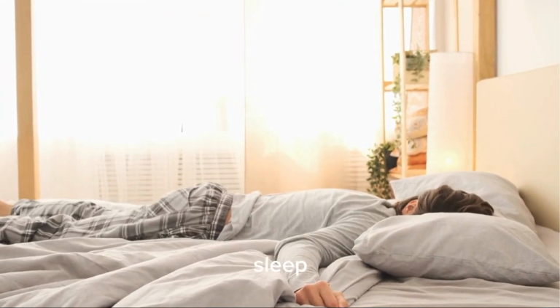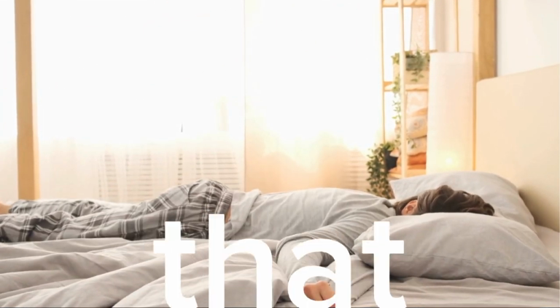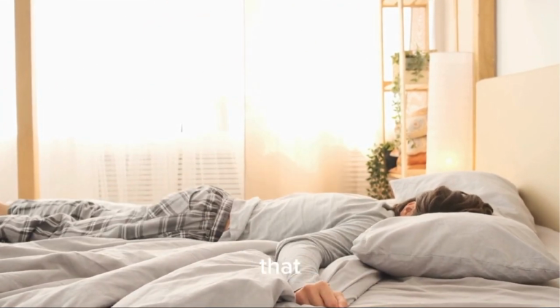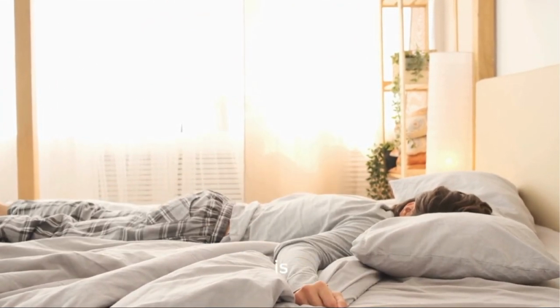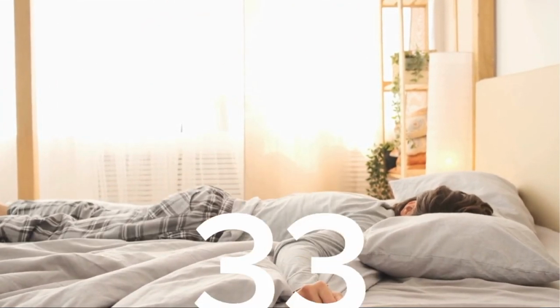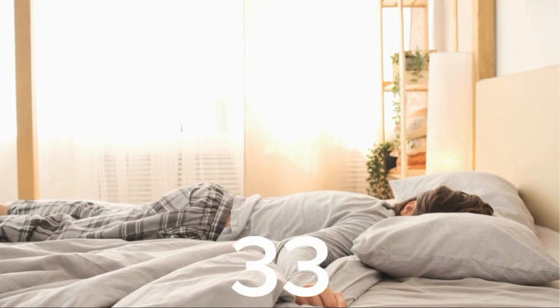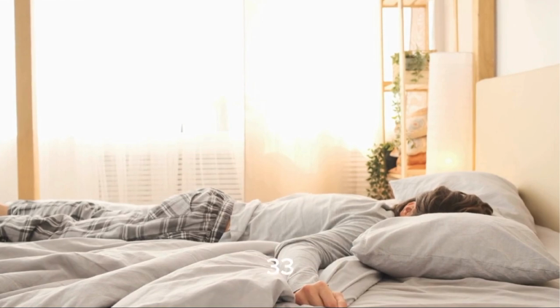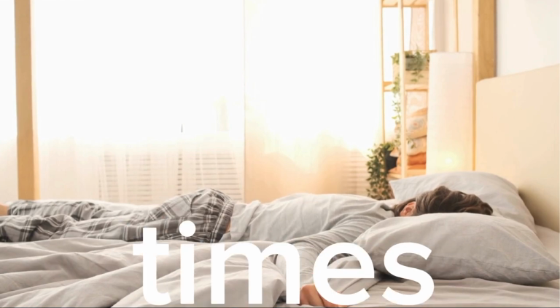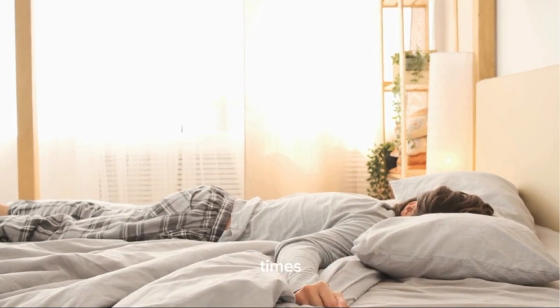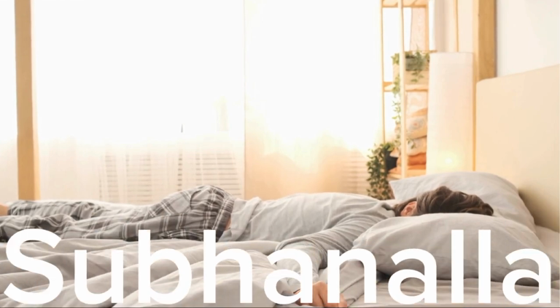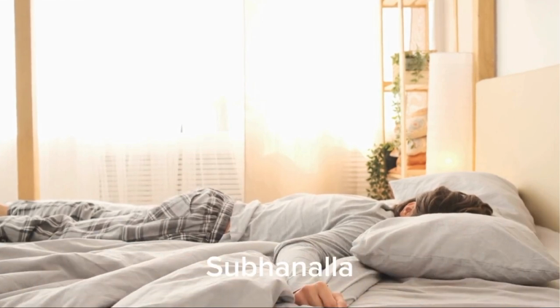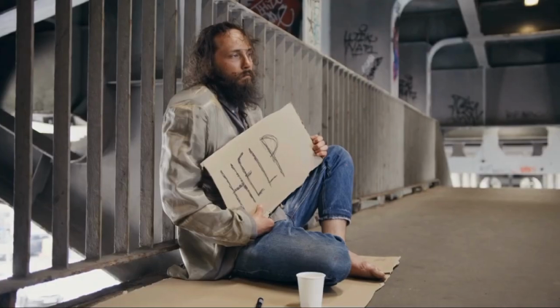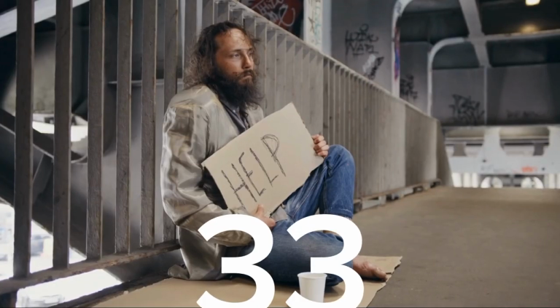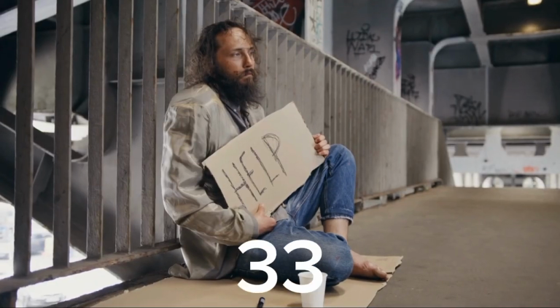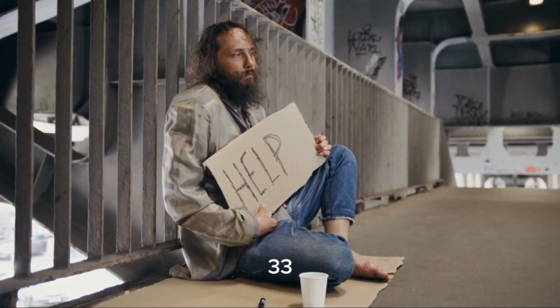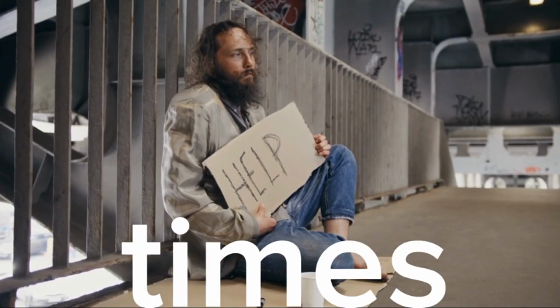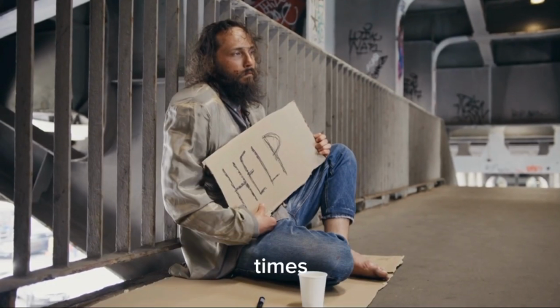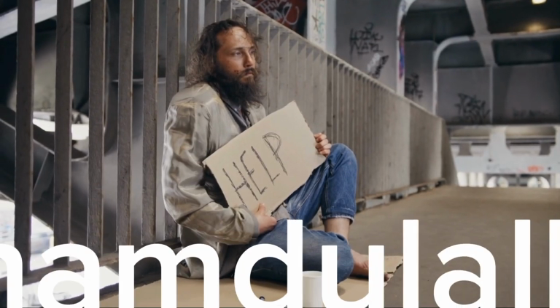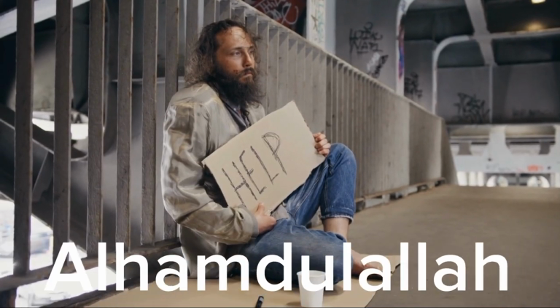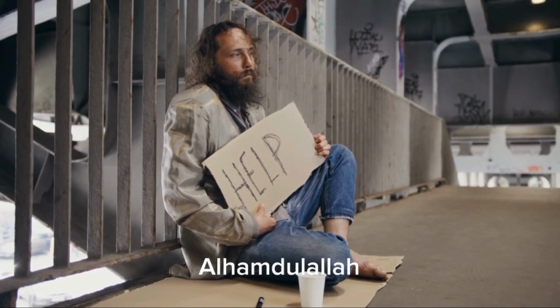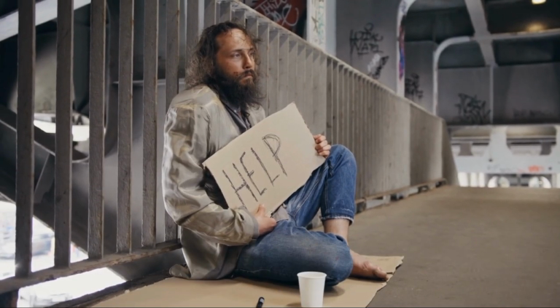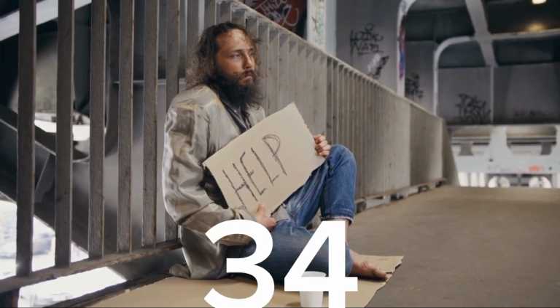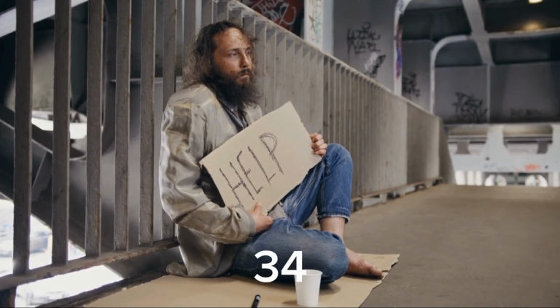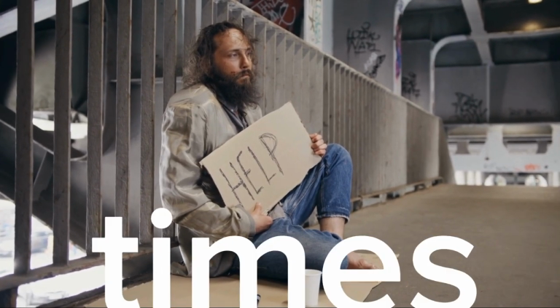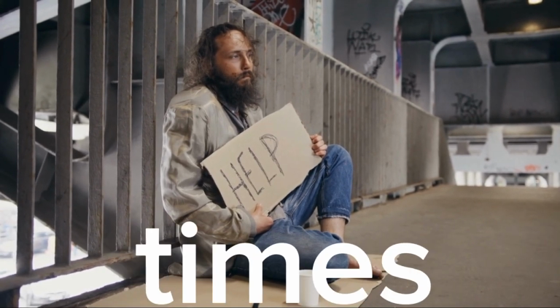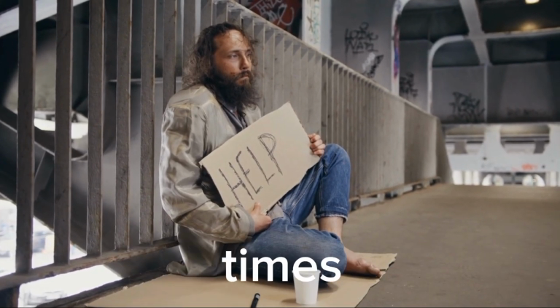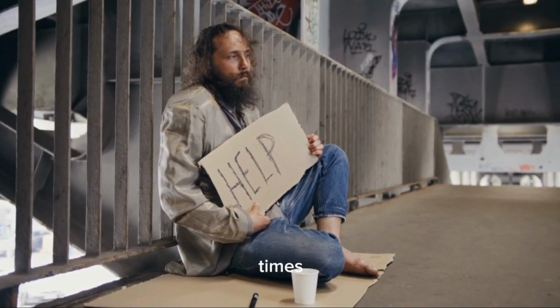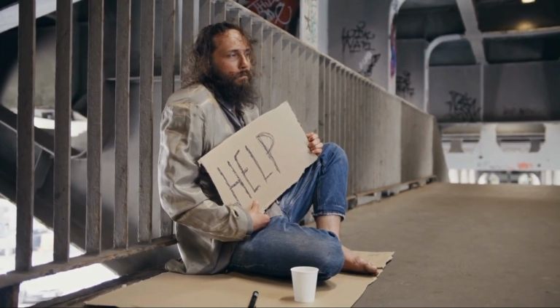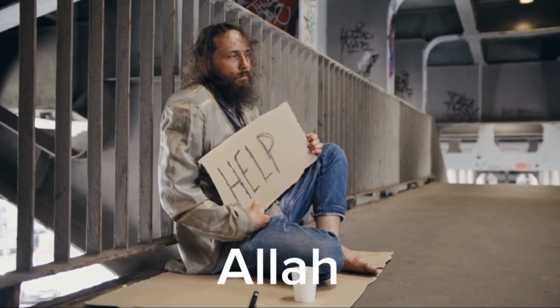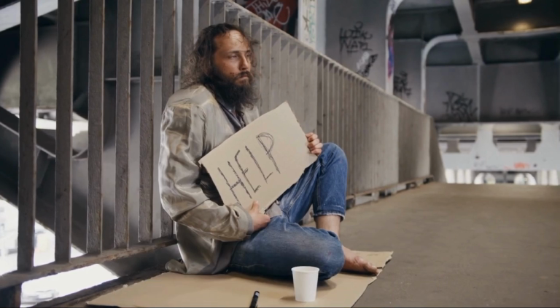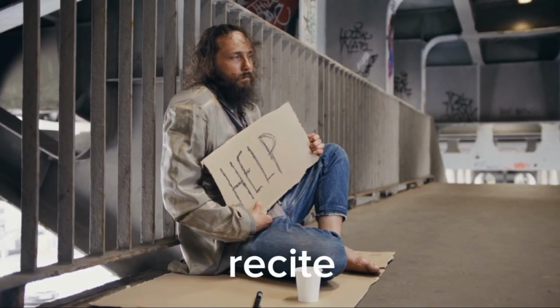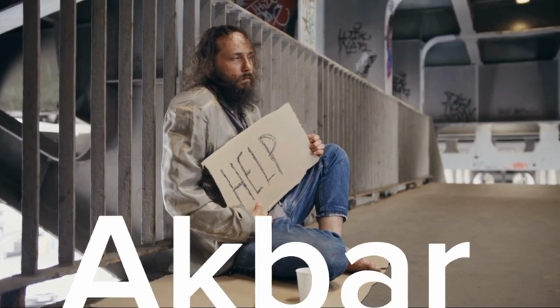That is: 33 times Subhanallah, 33 times Alhamdulillah, and 34 times Allahu Akbar.